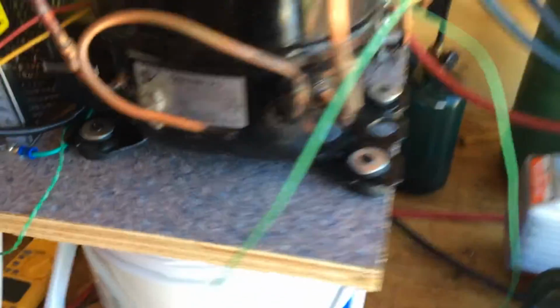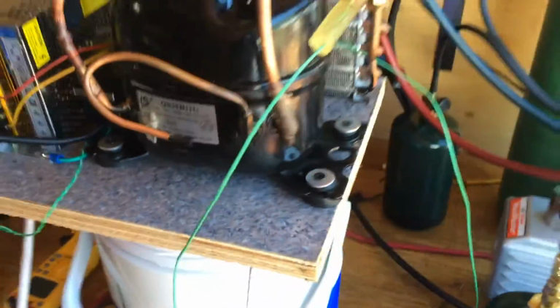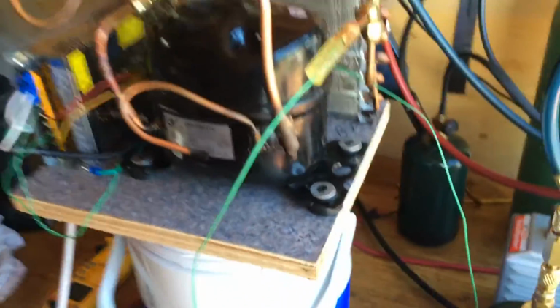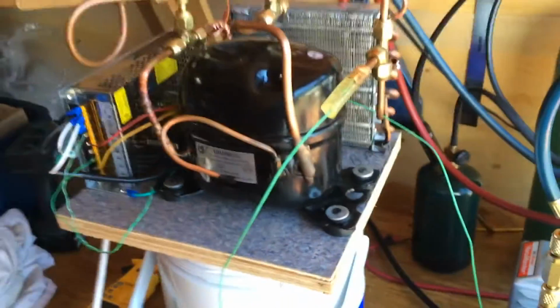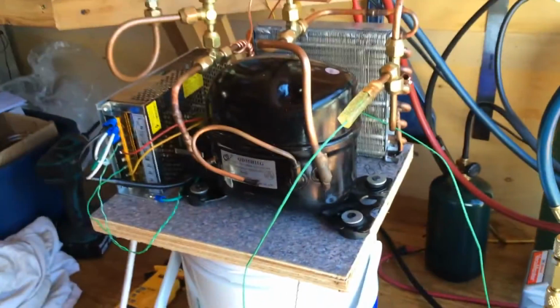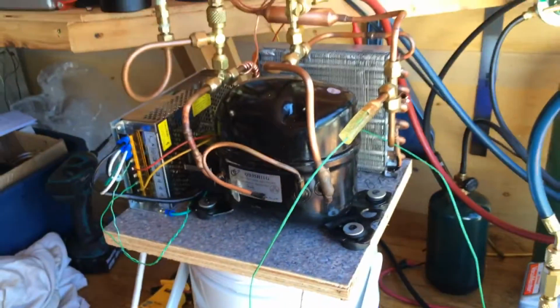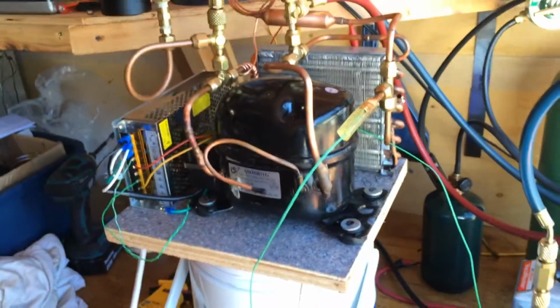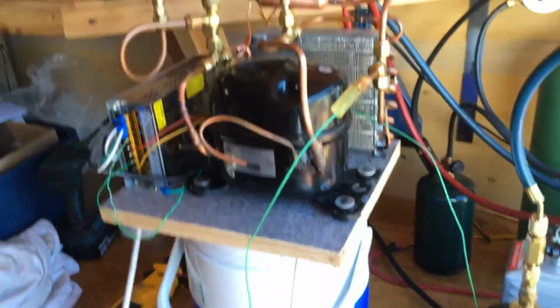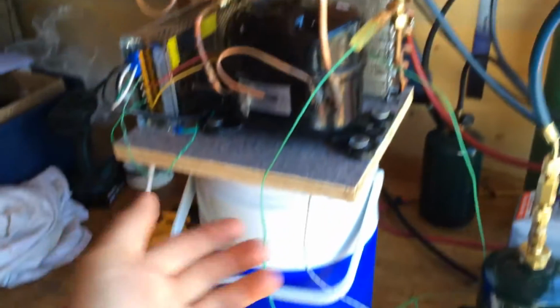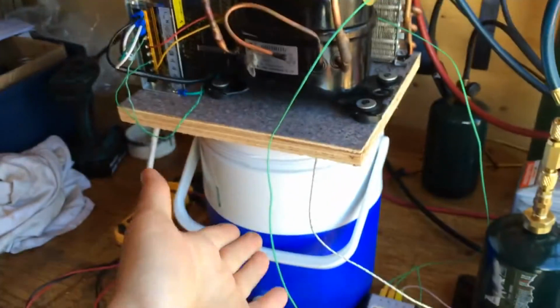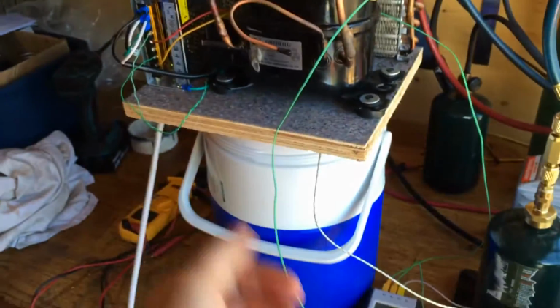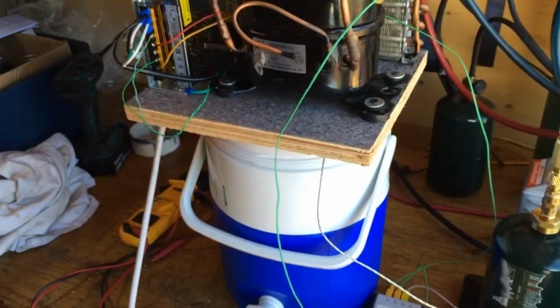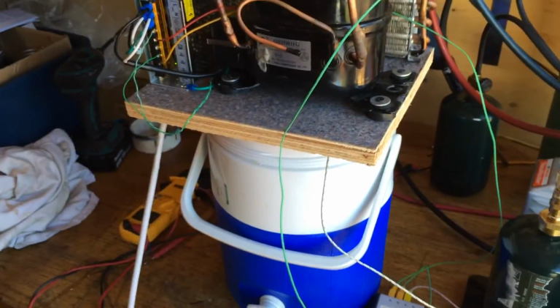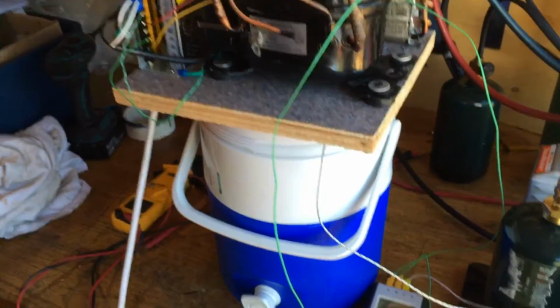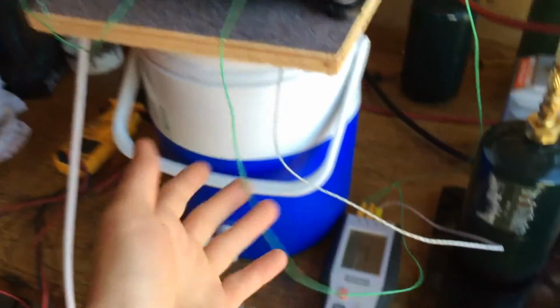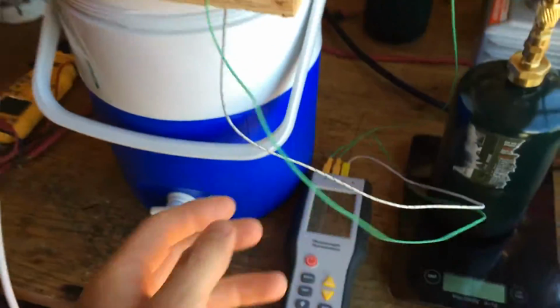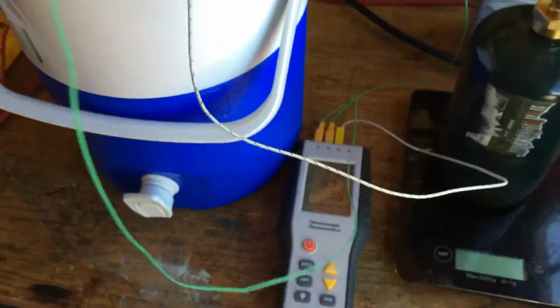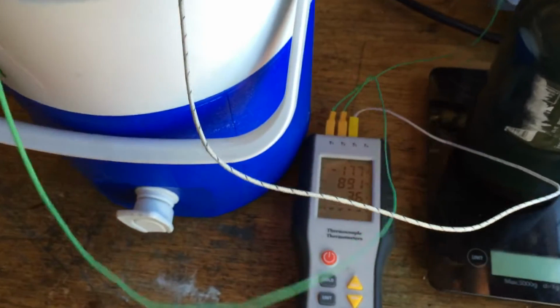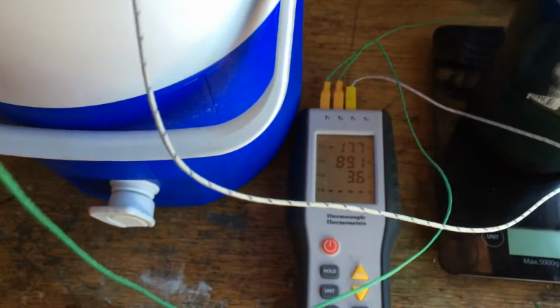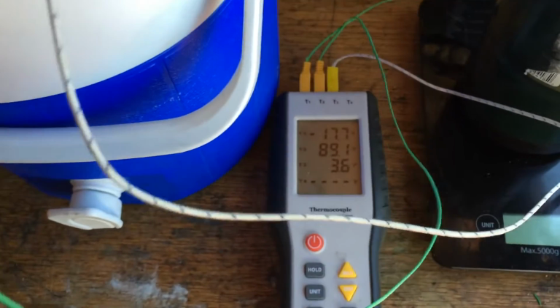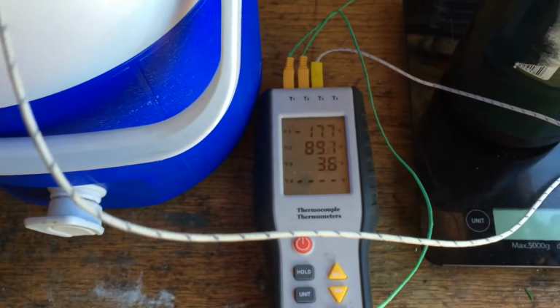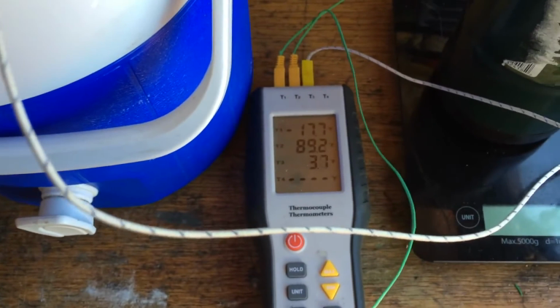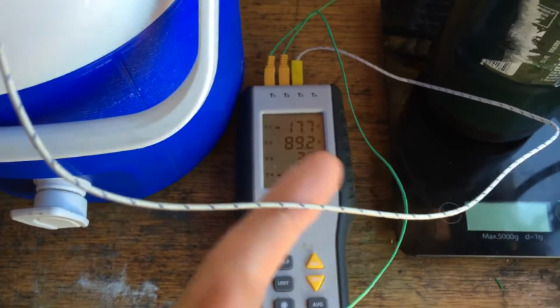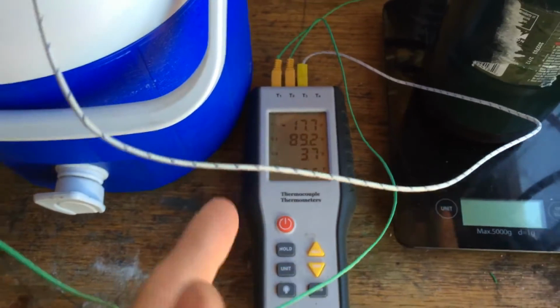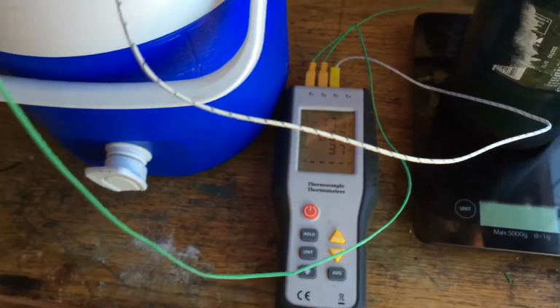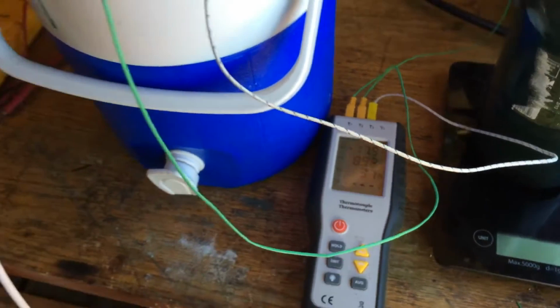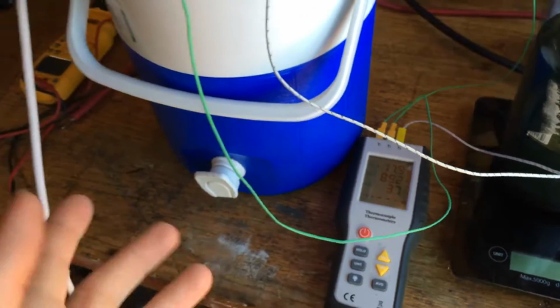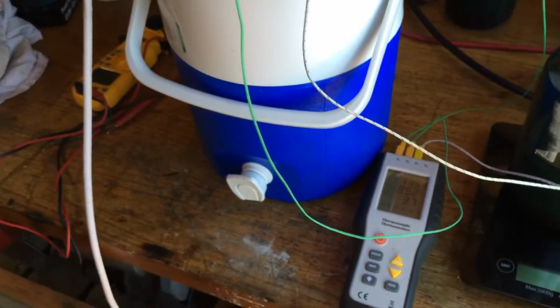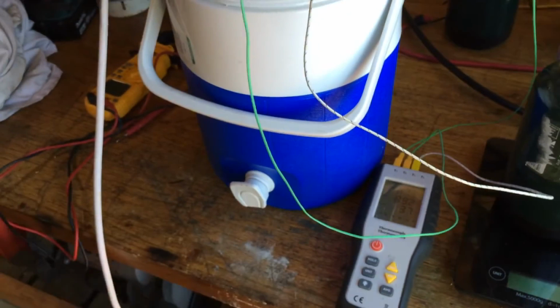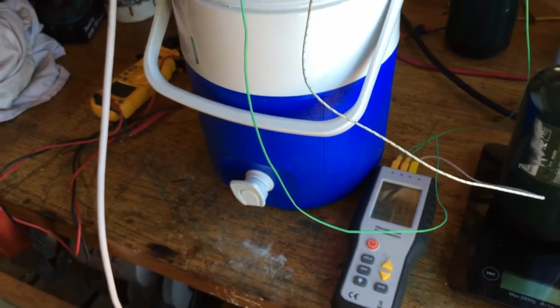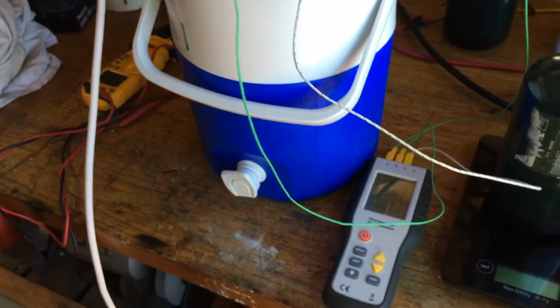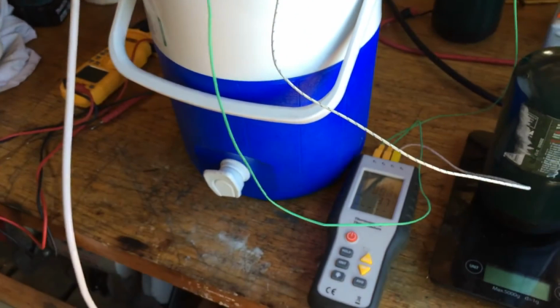The reason I built this thing was to chill coolant. We're at 3.7 degrees with the coolant right now.